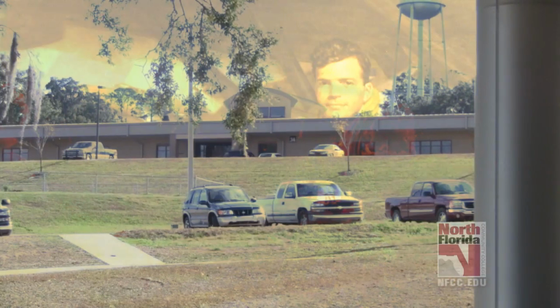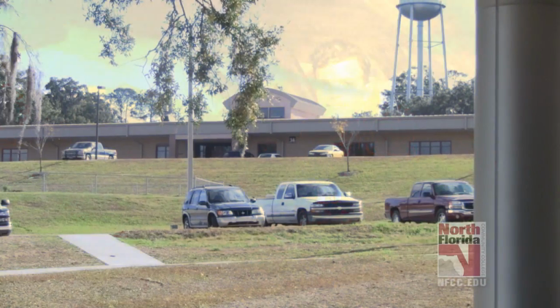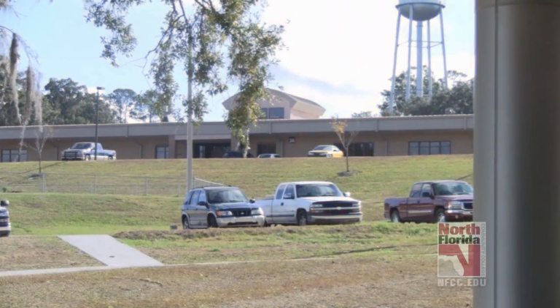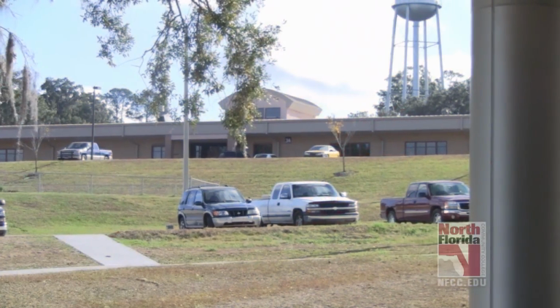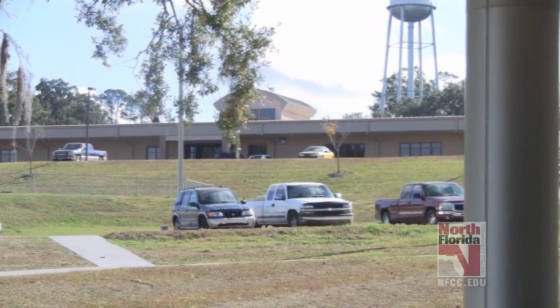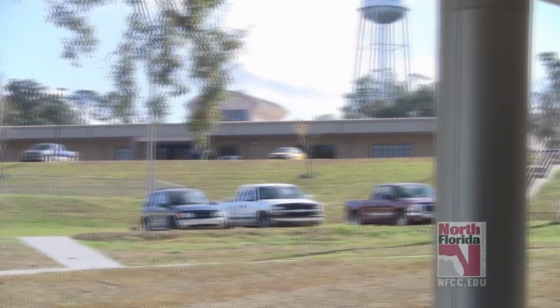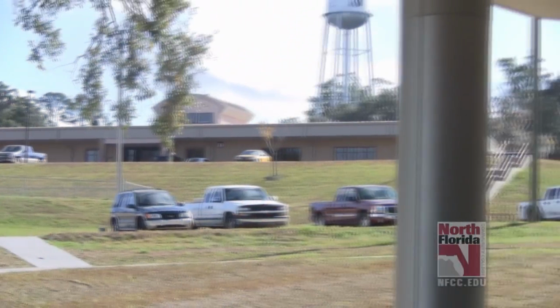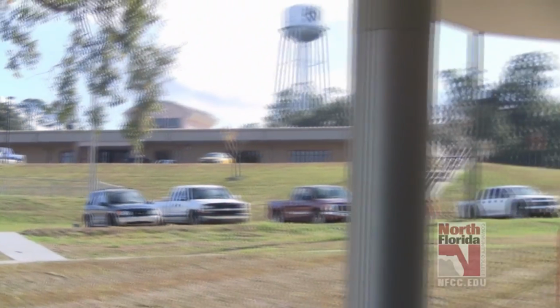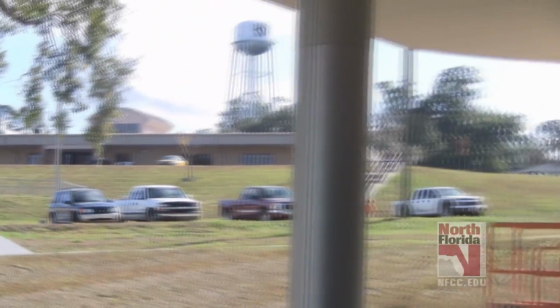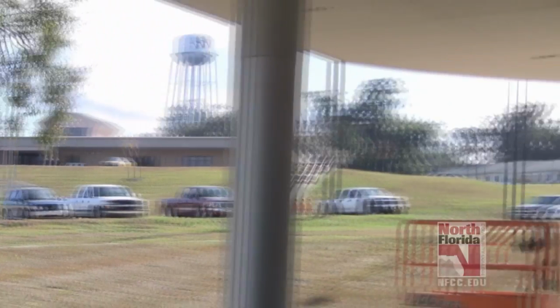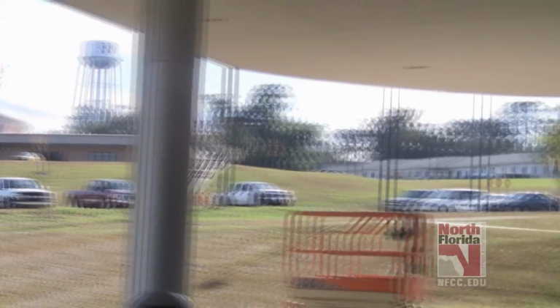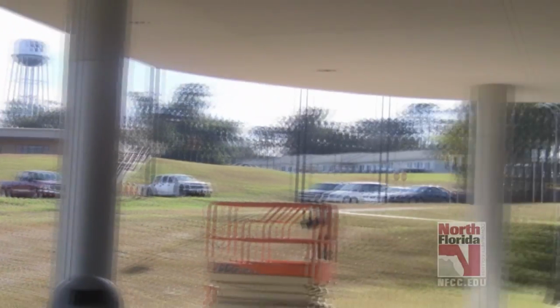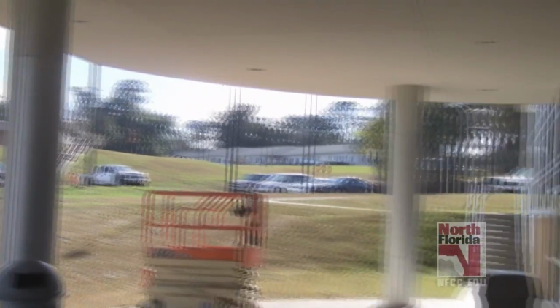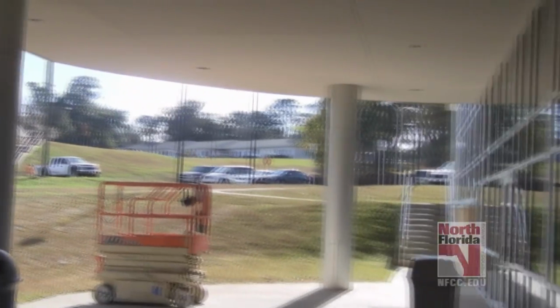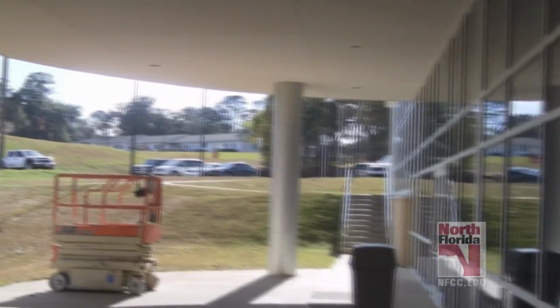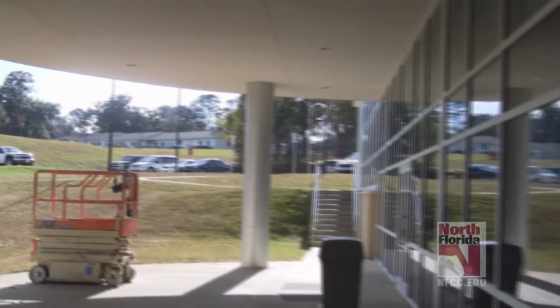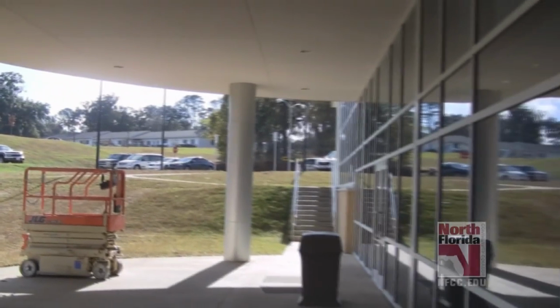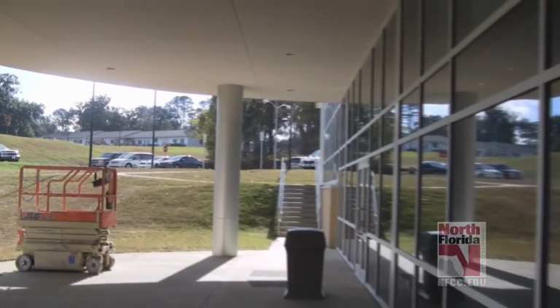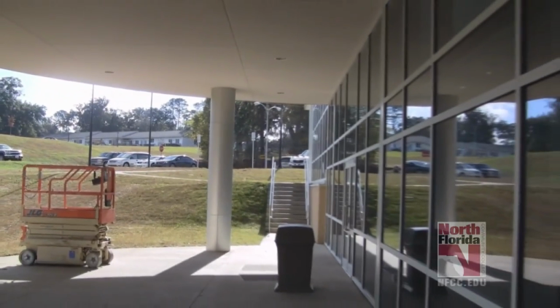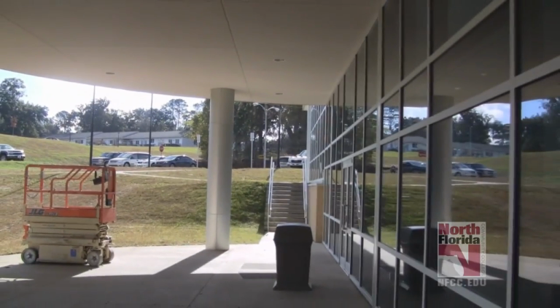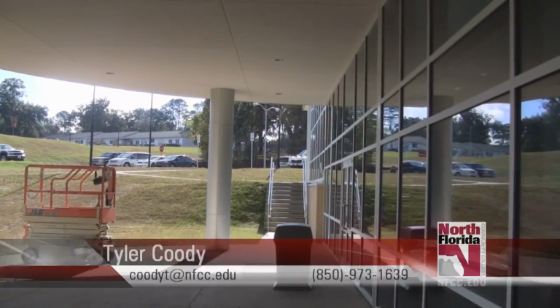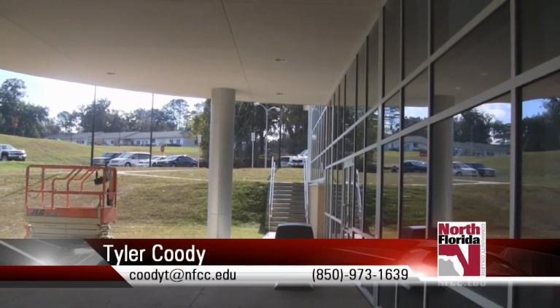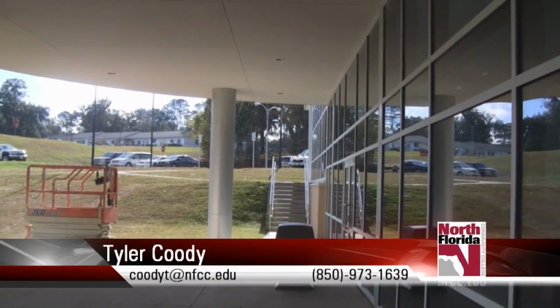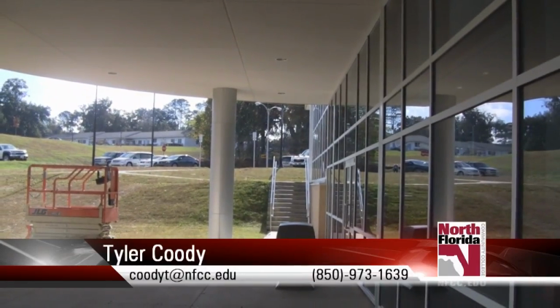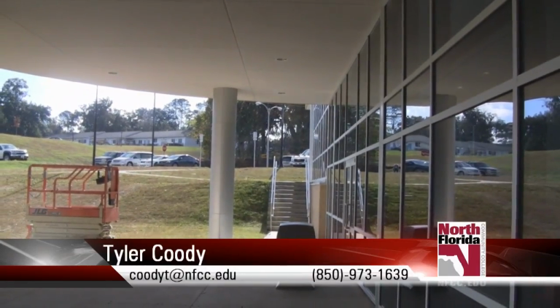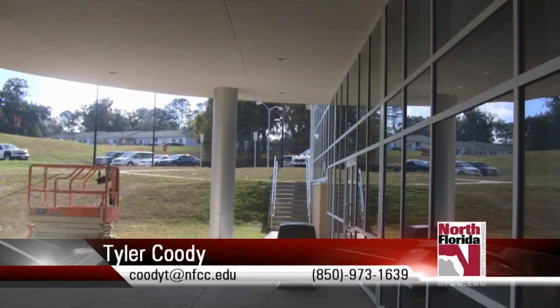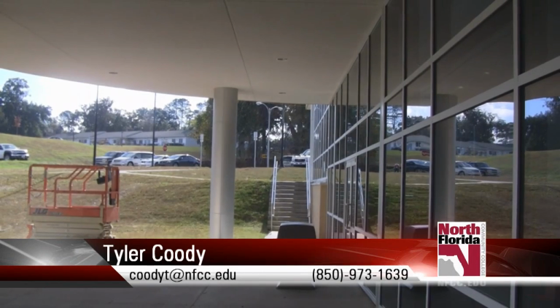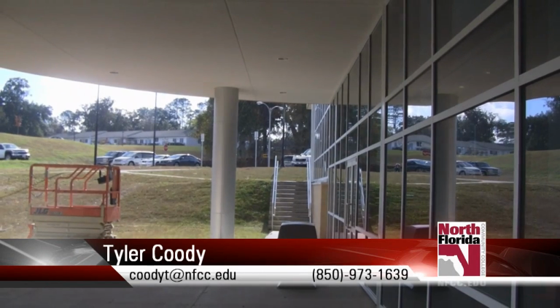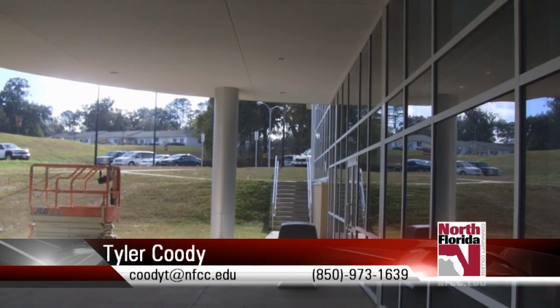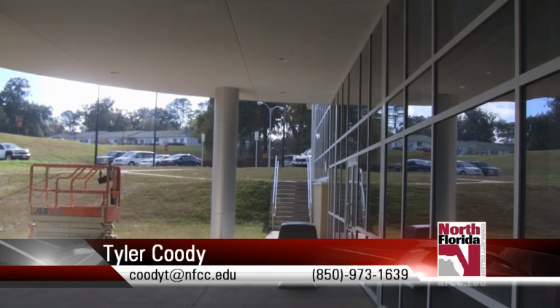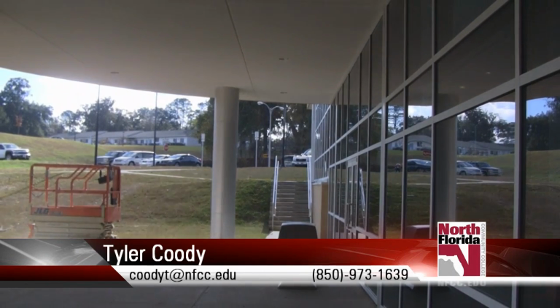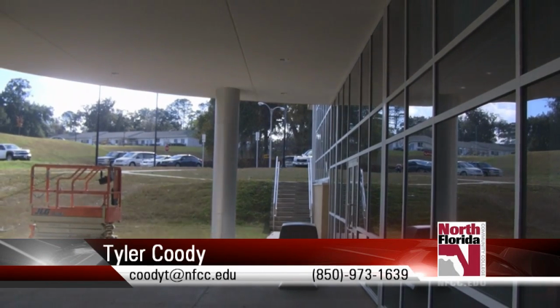The facility will open to students, staff, and faculty in early January 2011. Contact Tyler Cootie for more information.